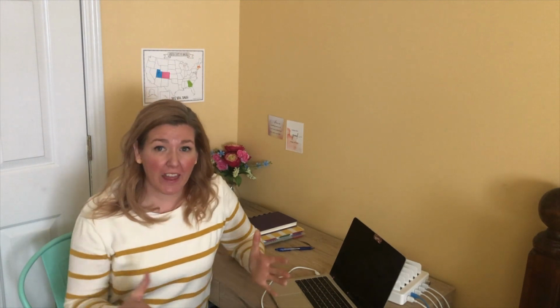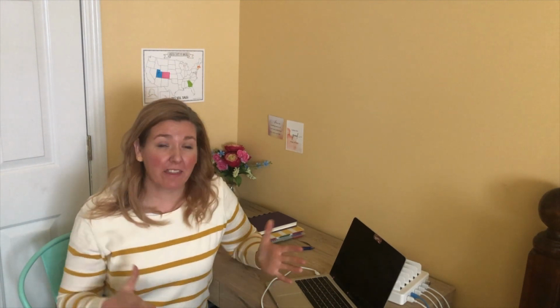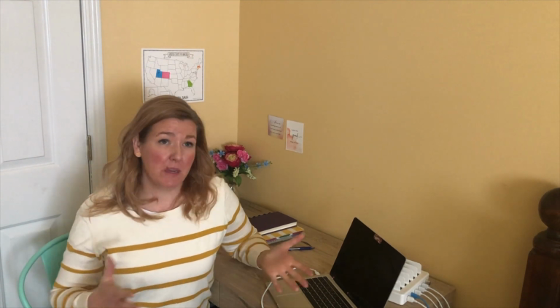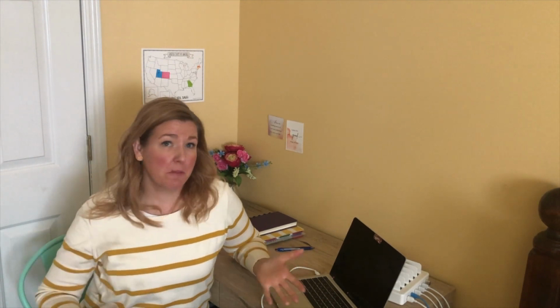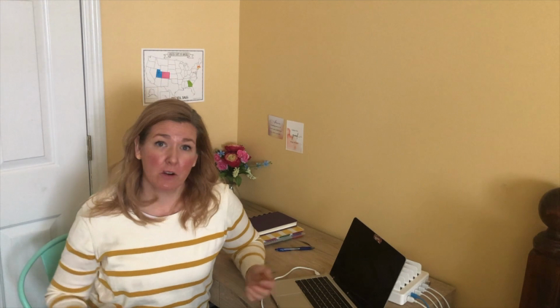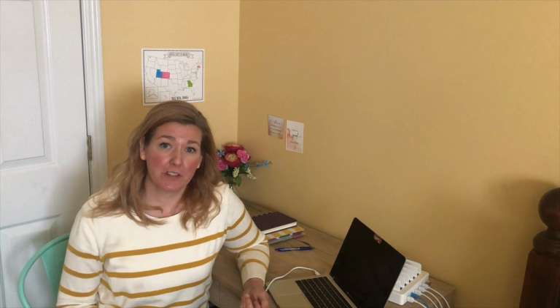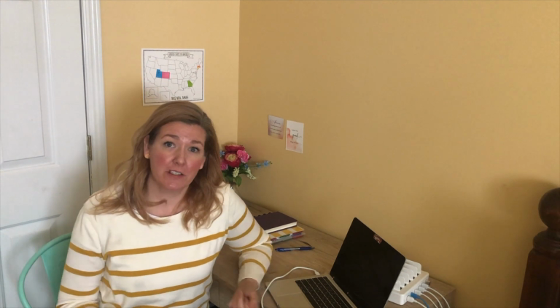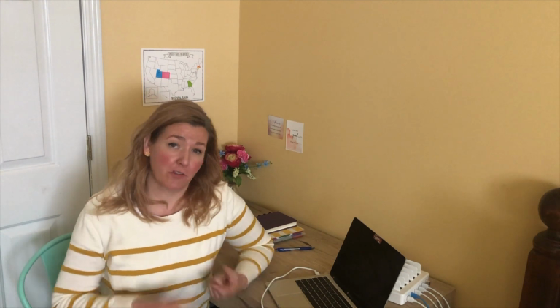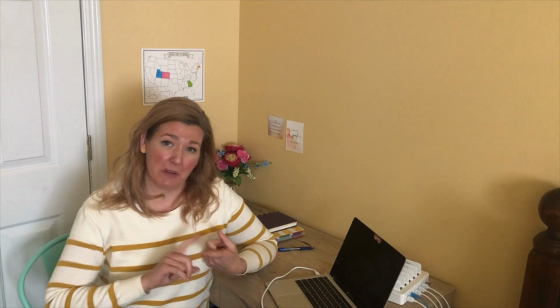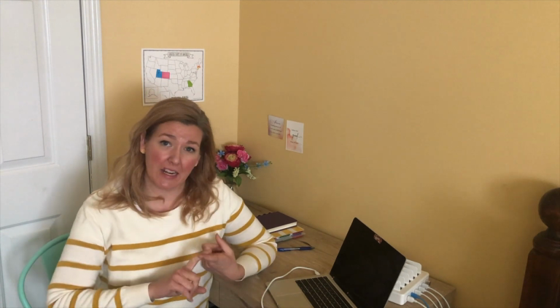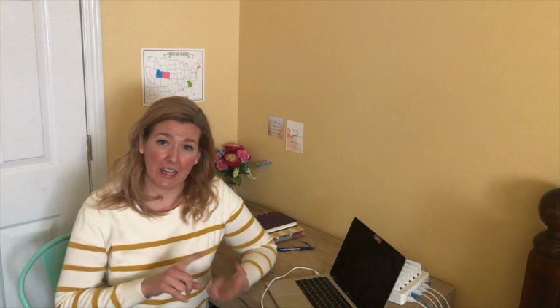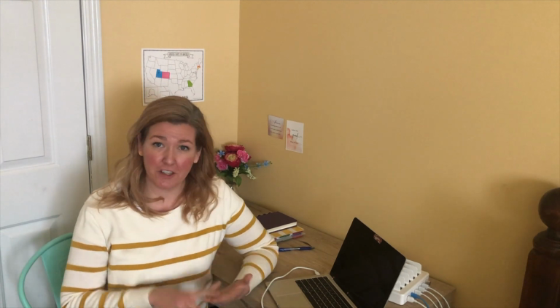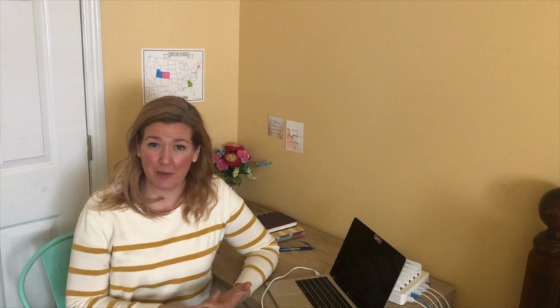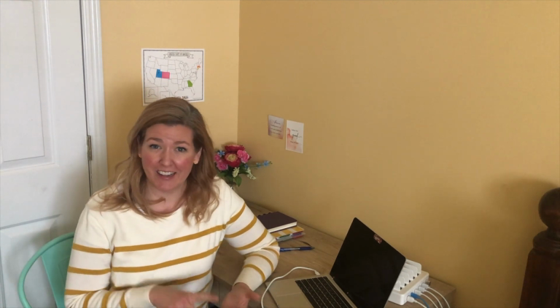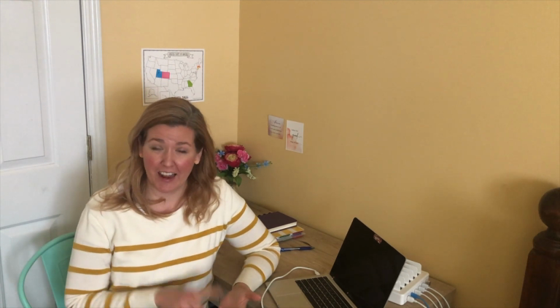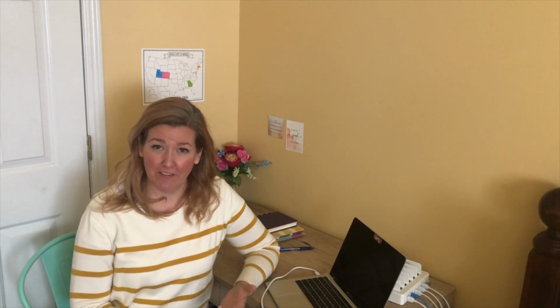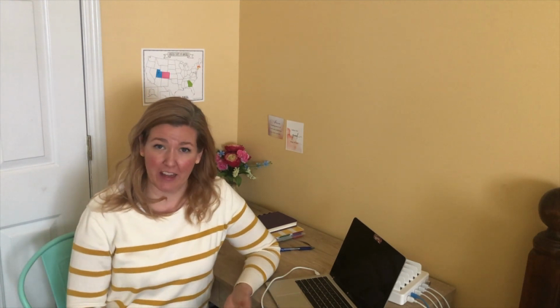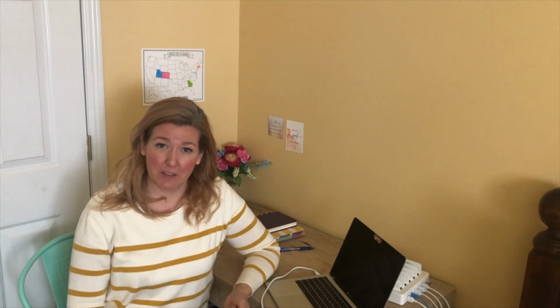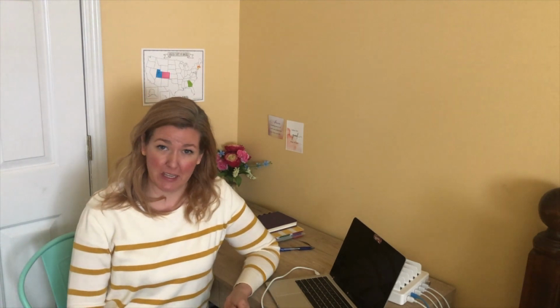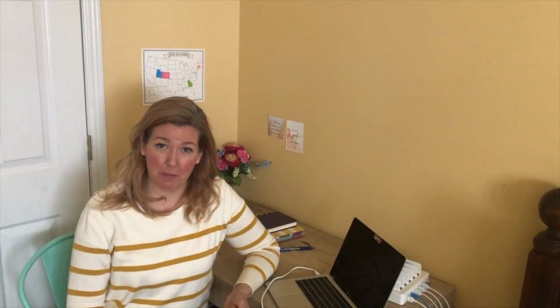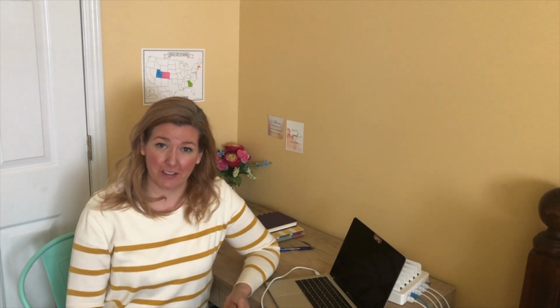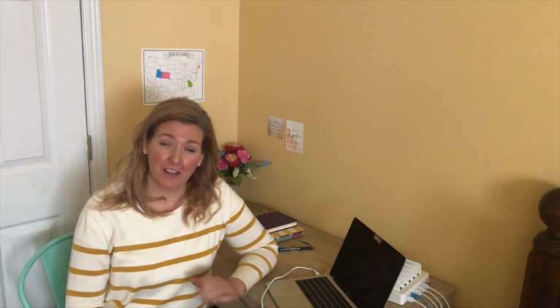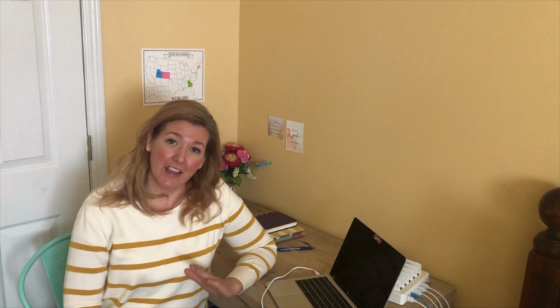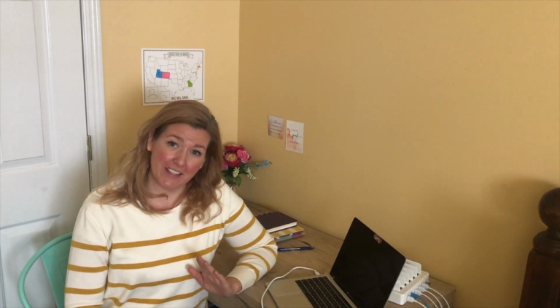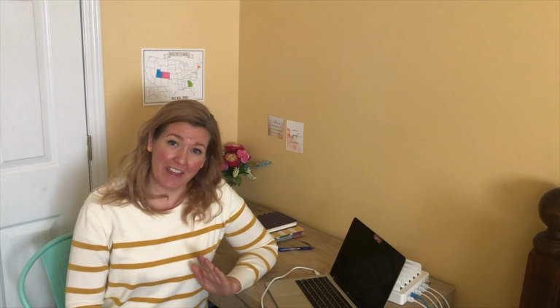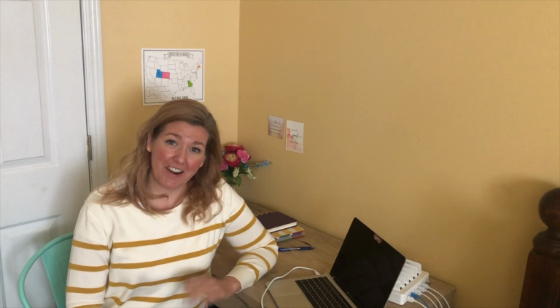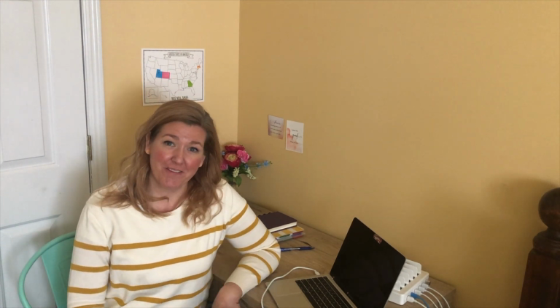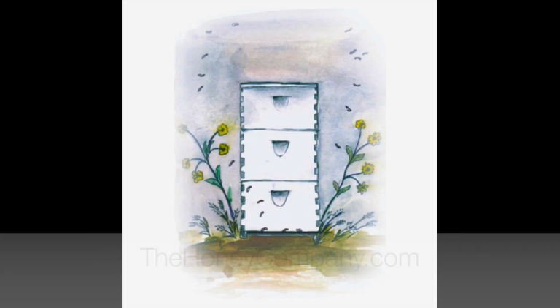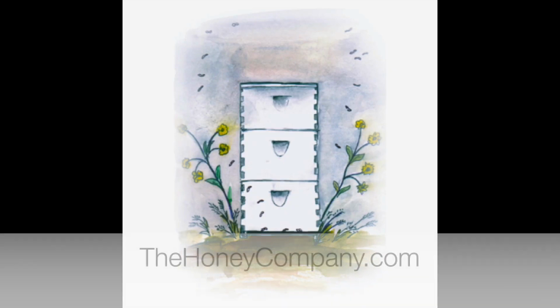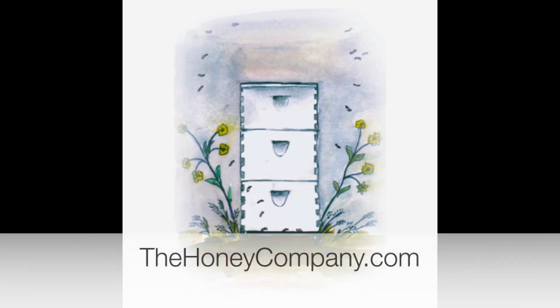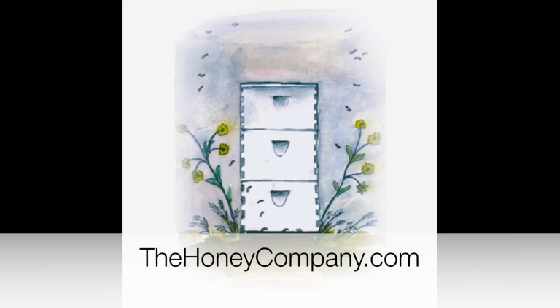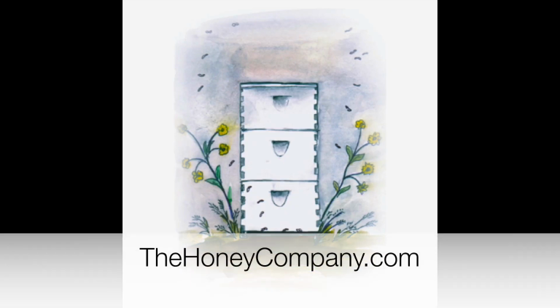If you liked this video, be sure to check out our beekeeping courses at thehoneycompany.com. We're offering six full-length beekeeping courses for beginning, intermediate, and advanced beekeepers.